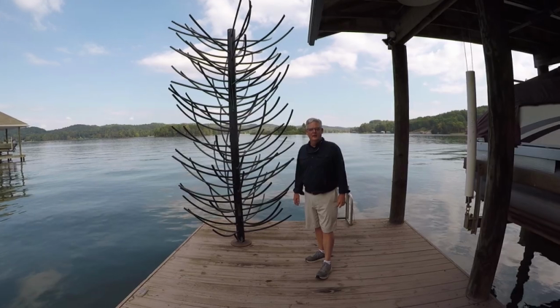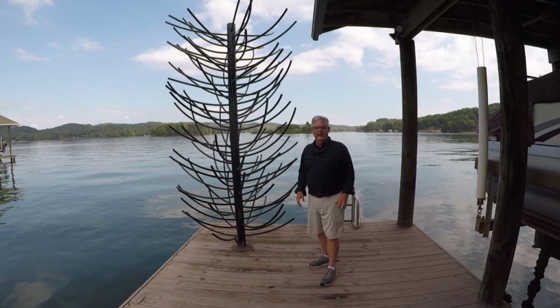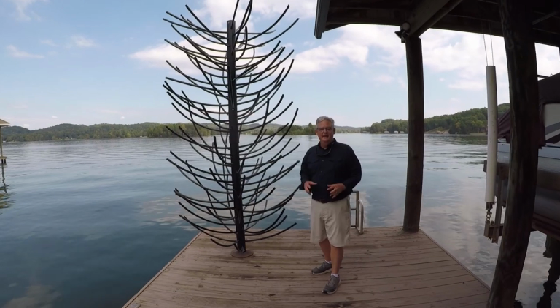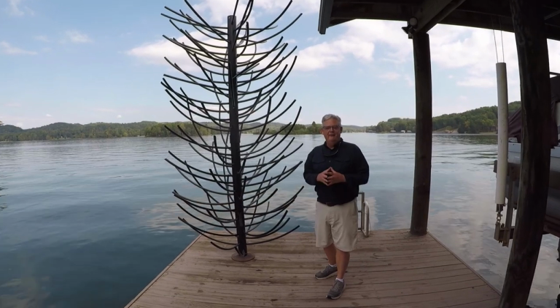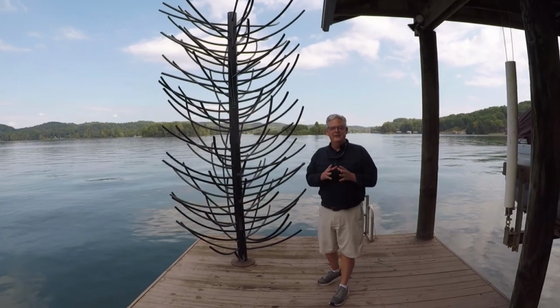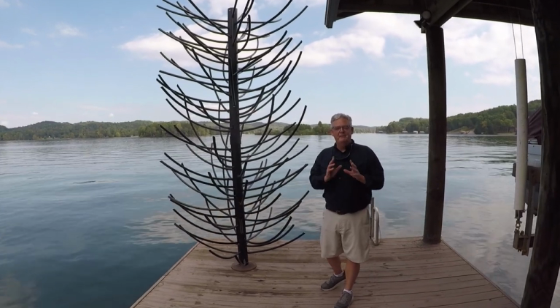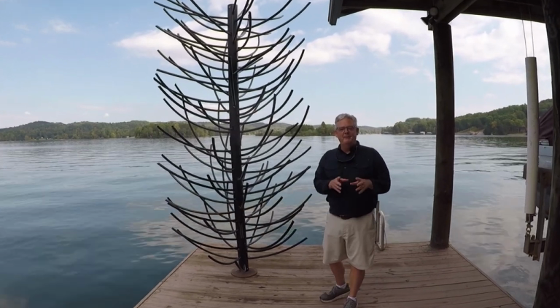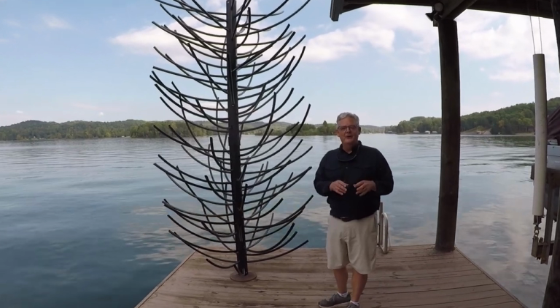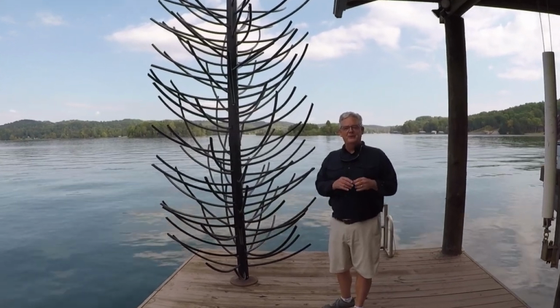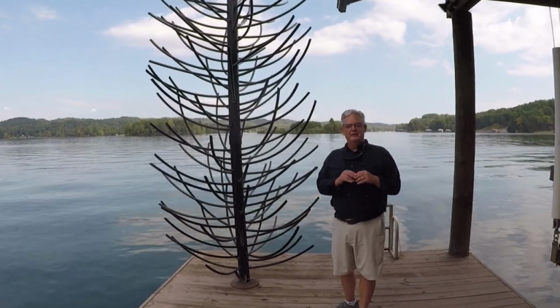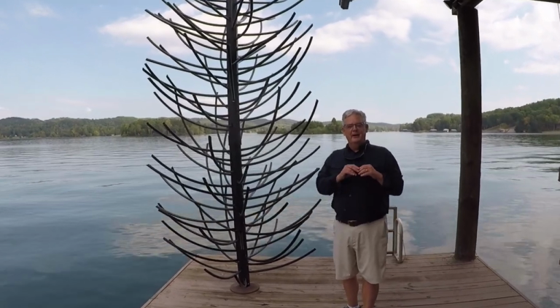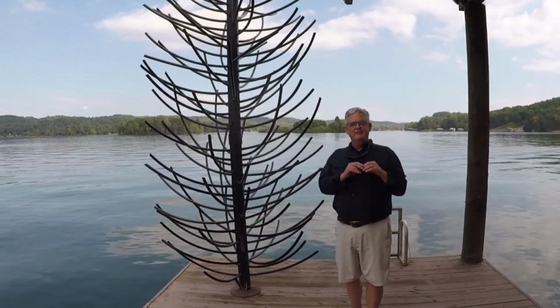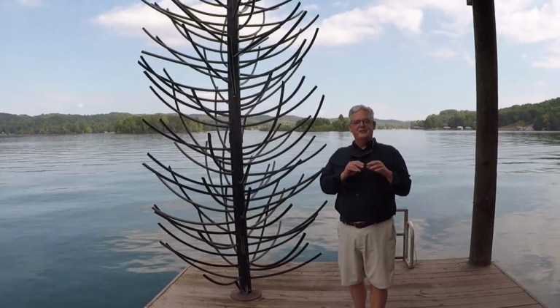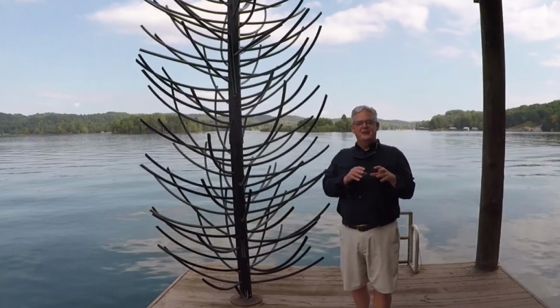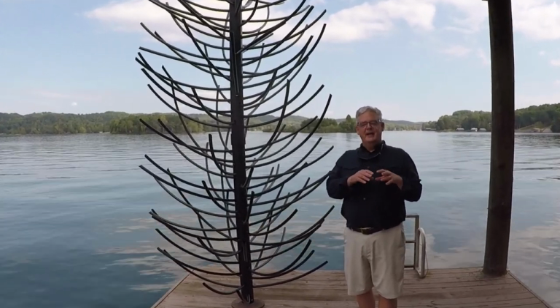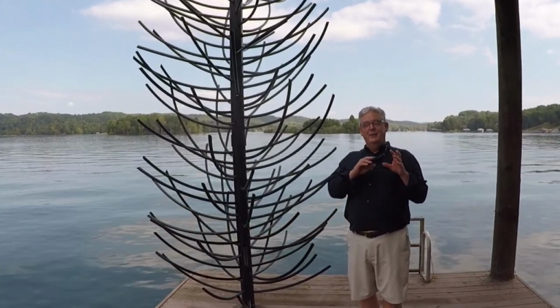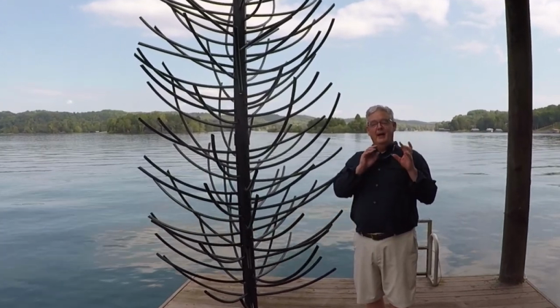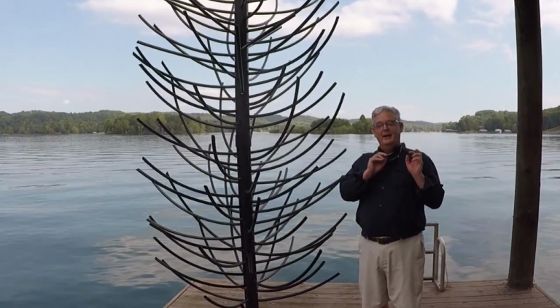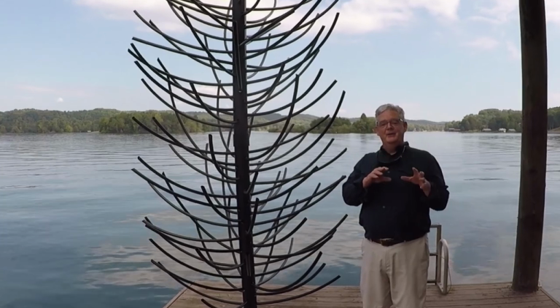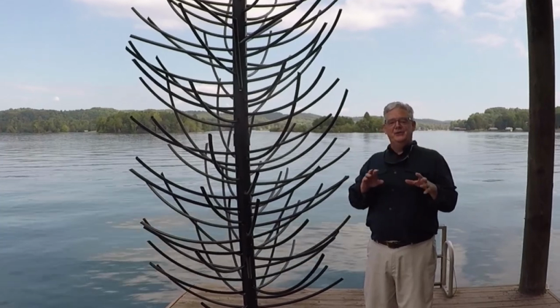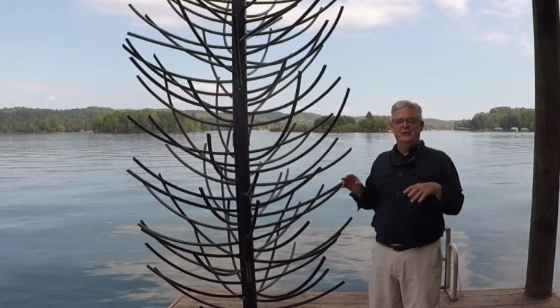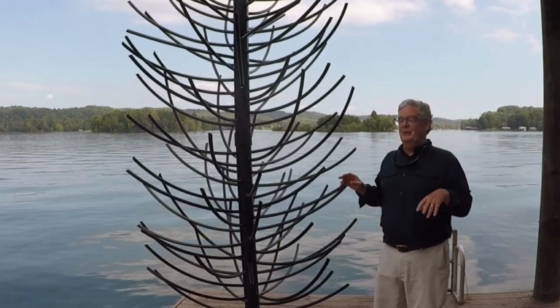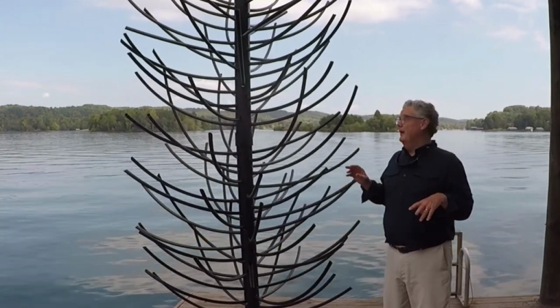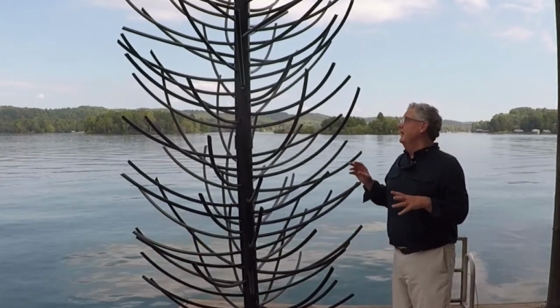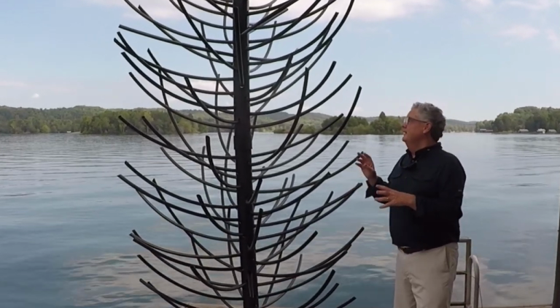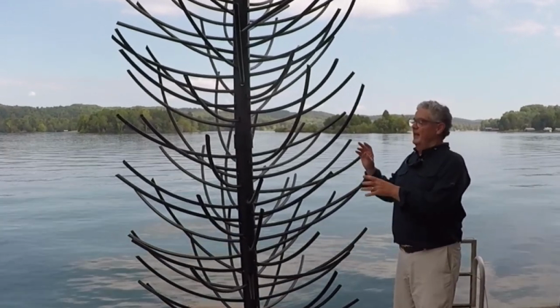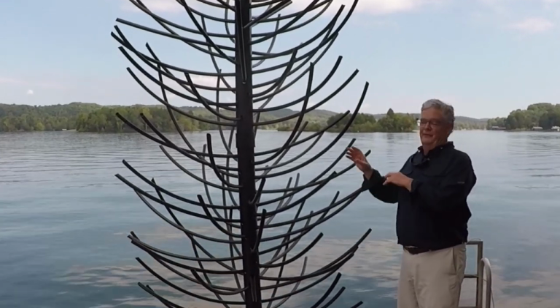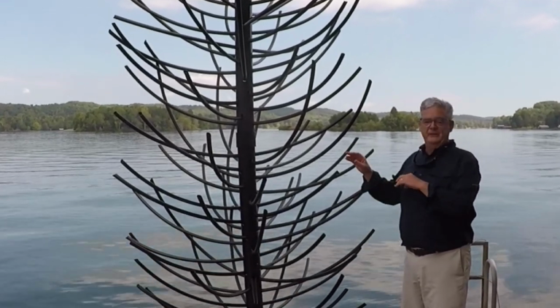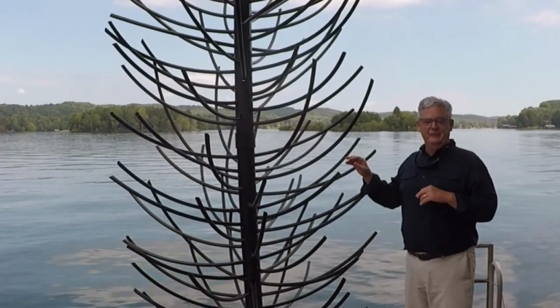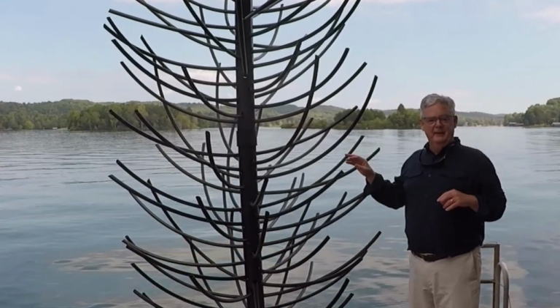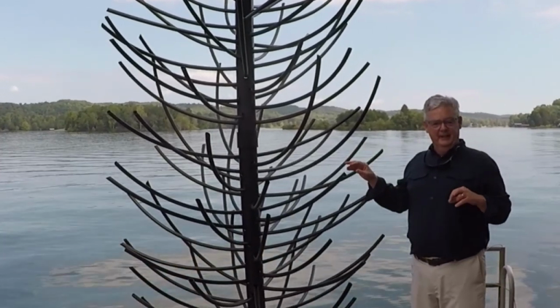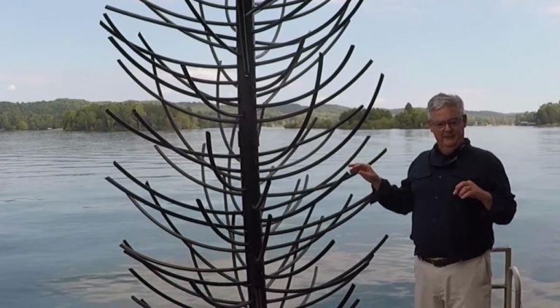Hey friends, Matt Morrison with American Fish Tree, and we're out here to show you our 10-foot suspended cover.